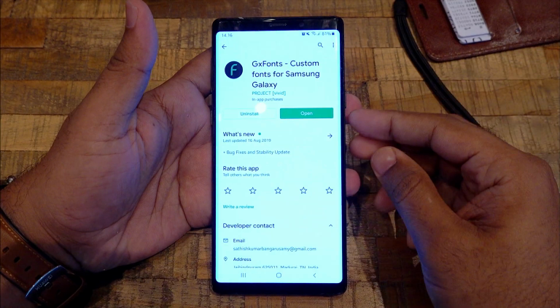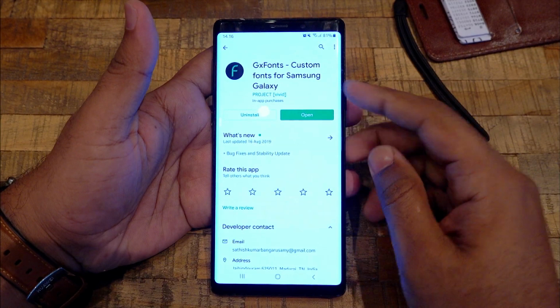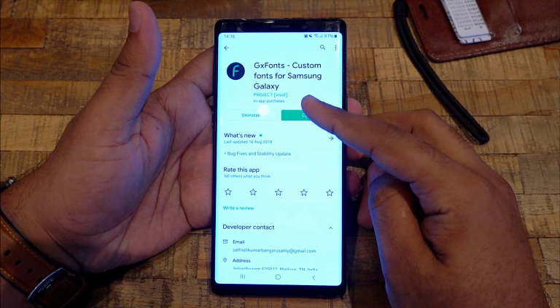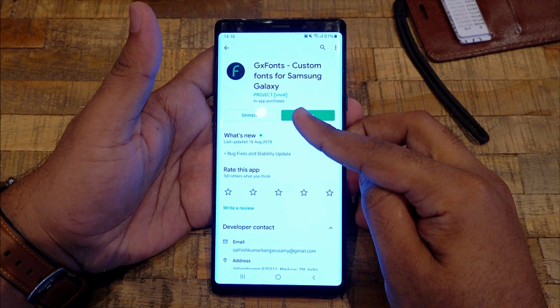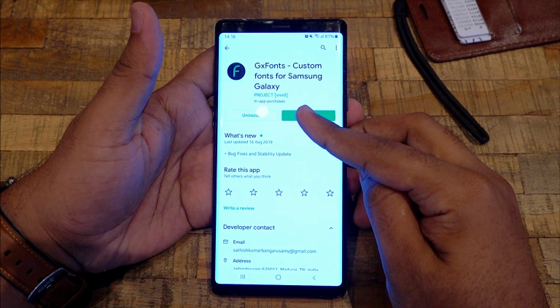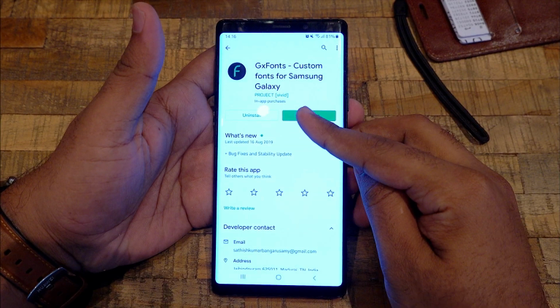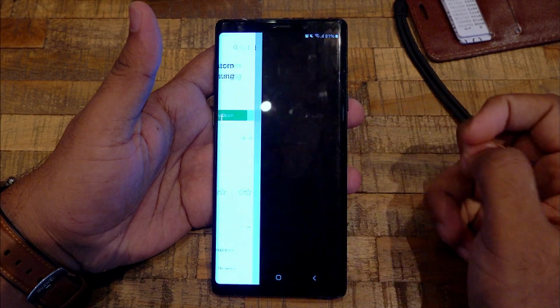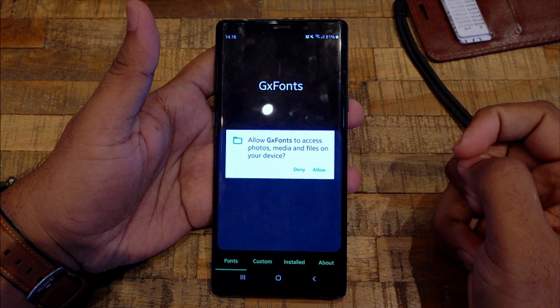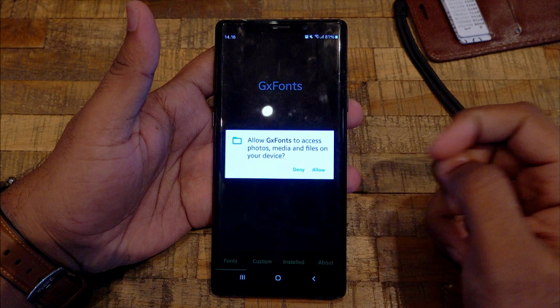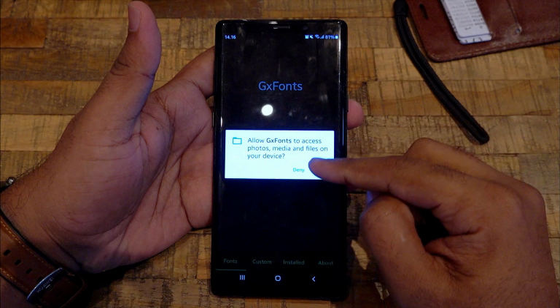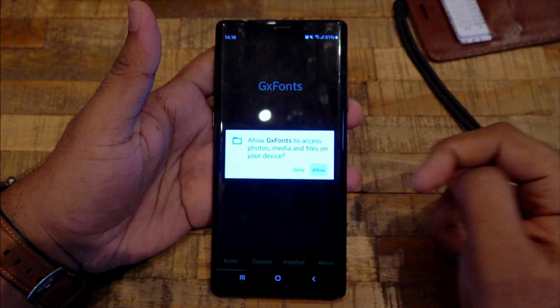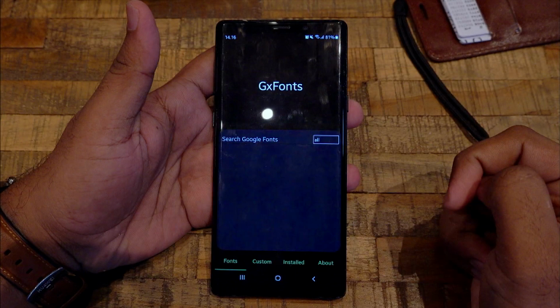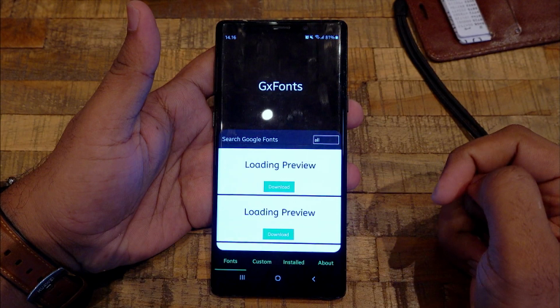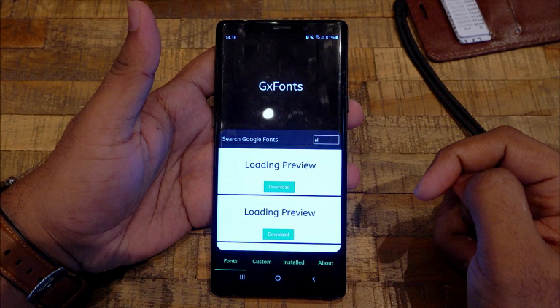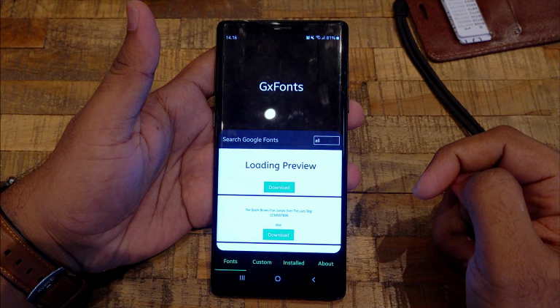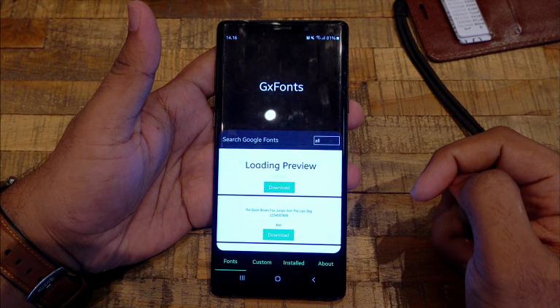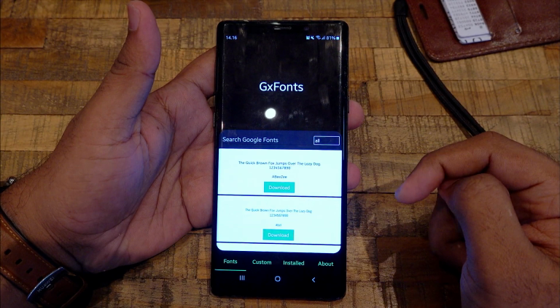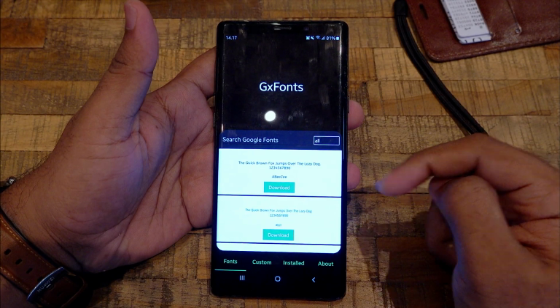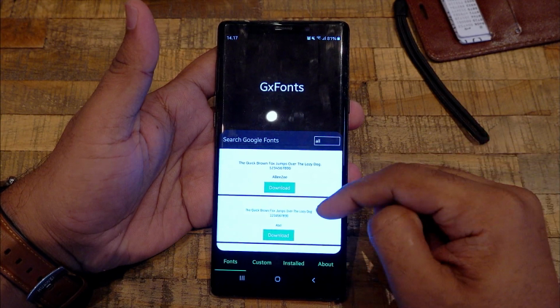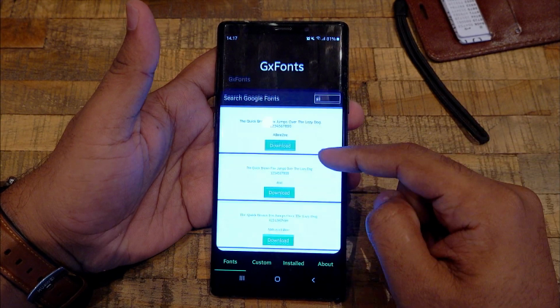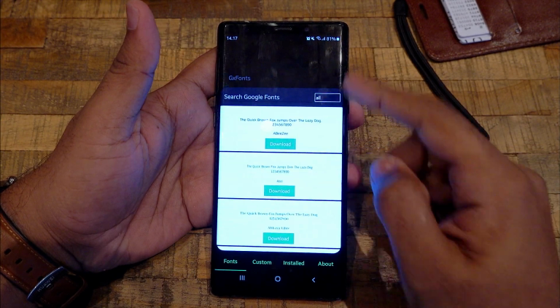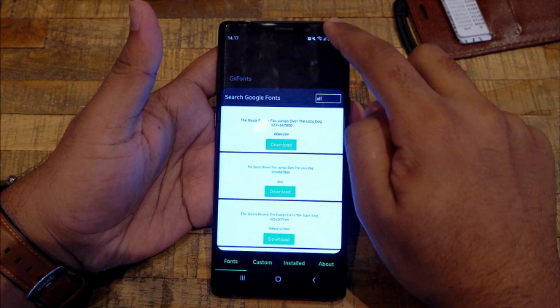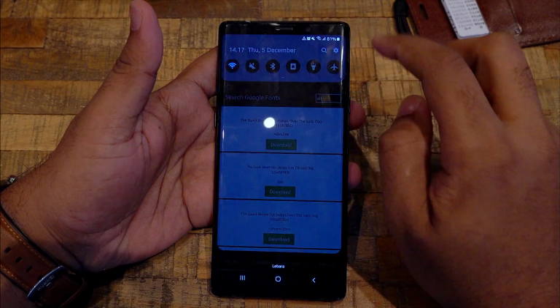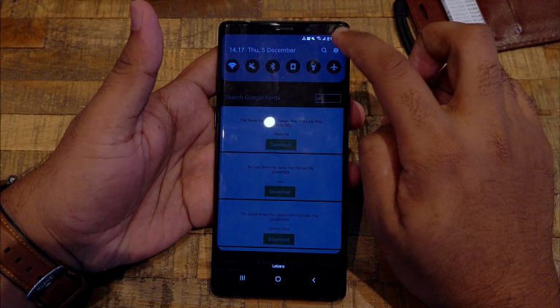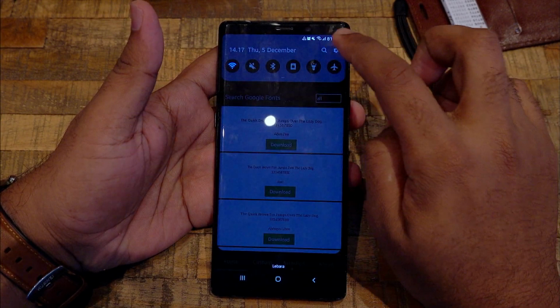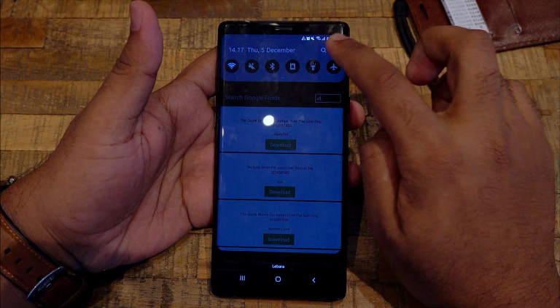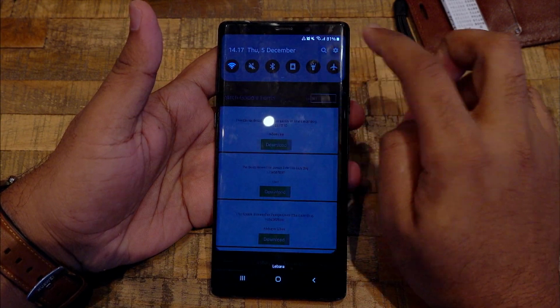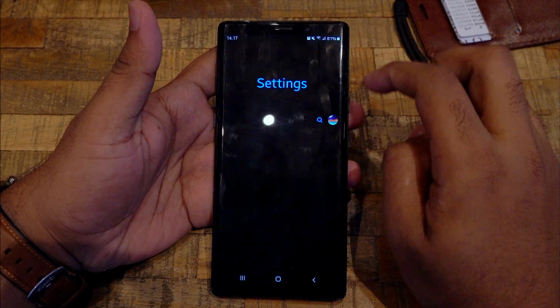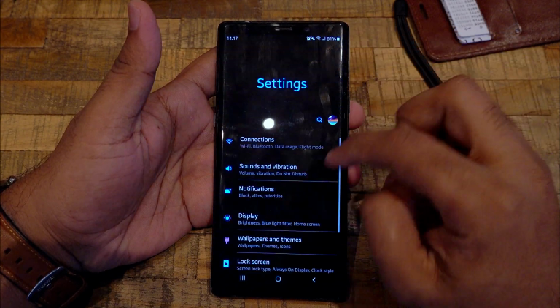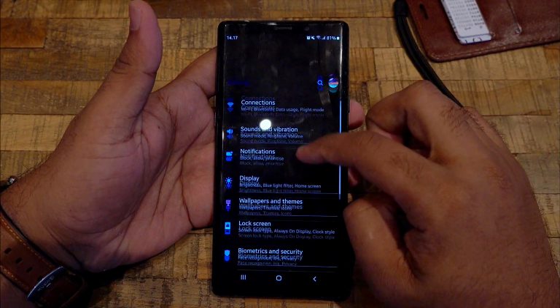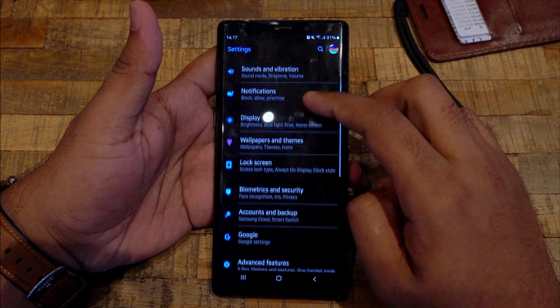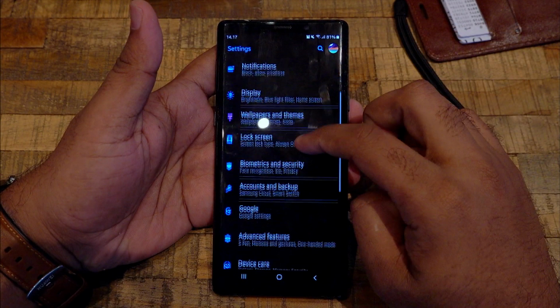For the Note 9, I don't have the app so I have to download and install the app. Just follow these steps and I hope it works for you.